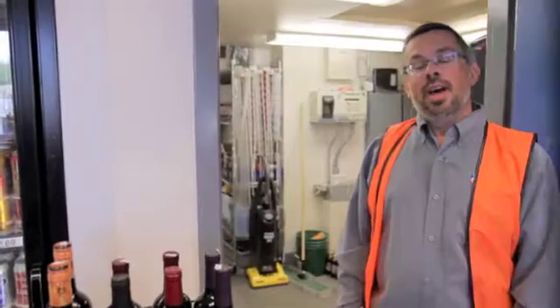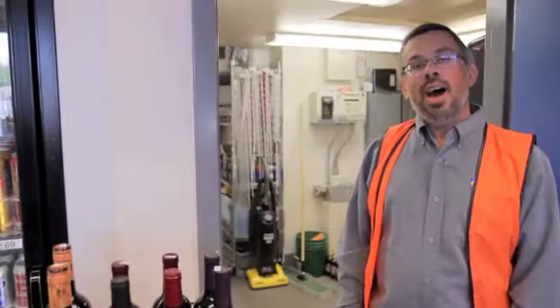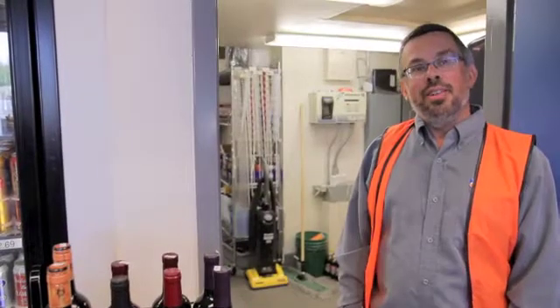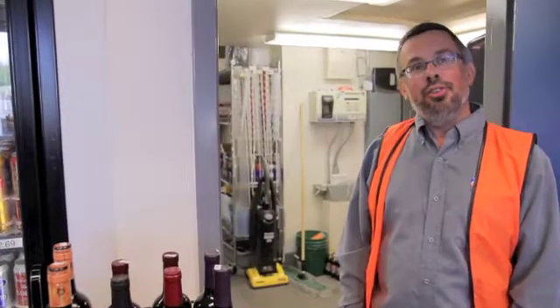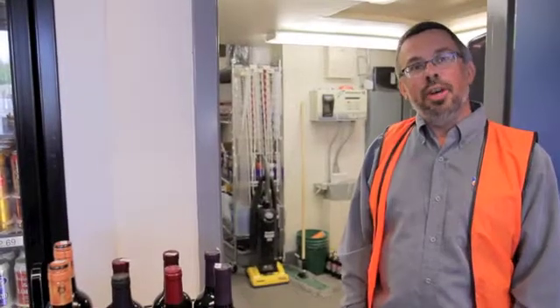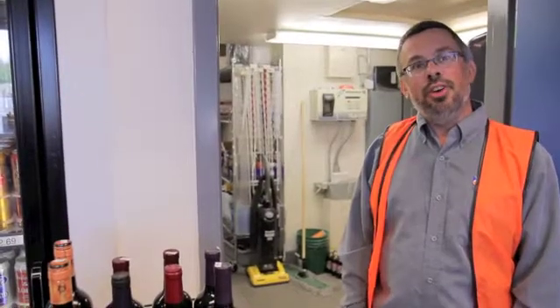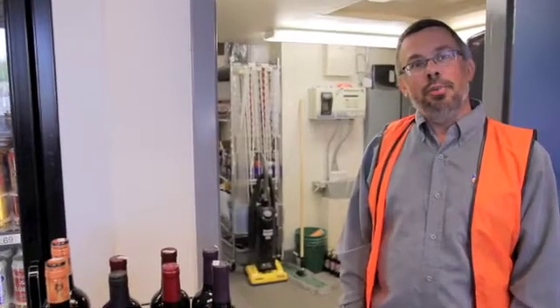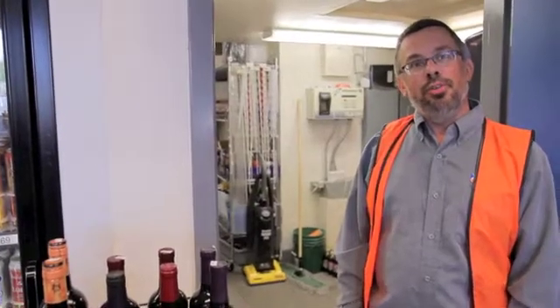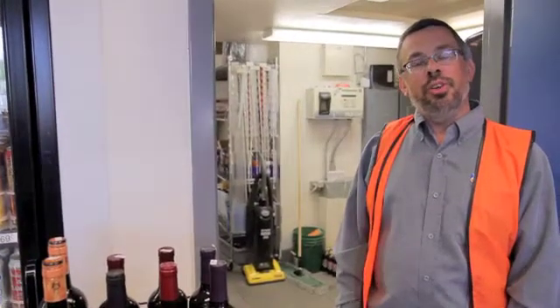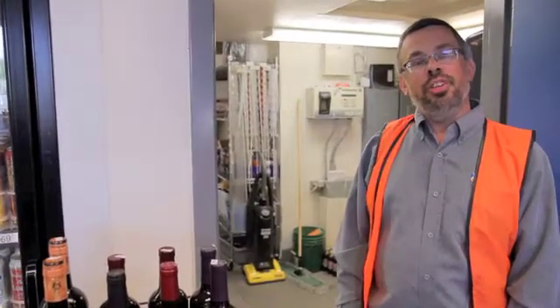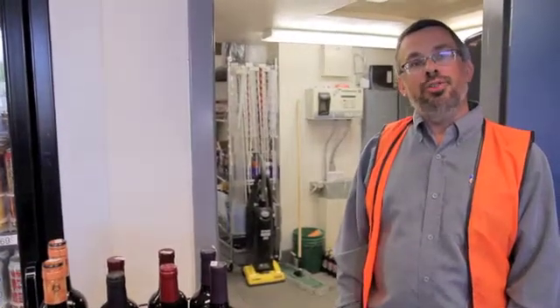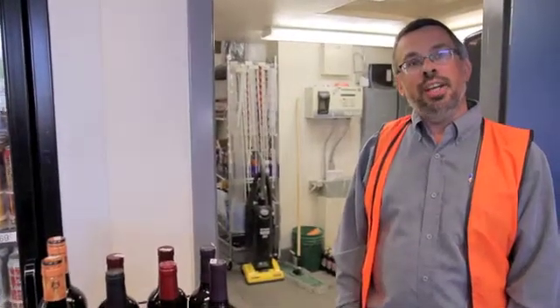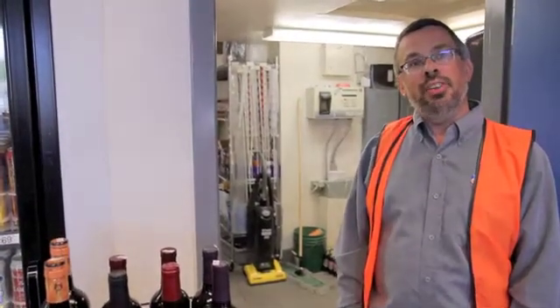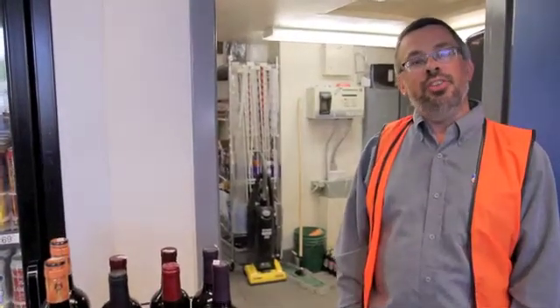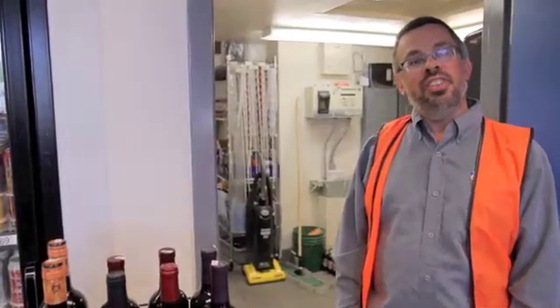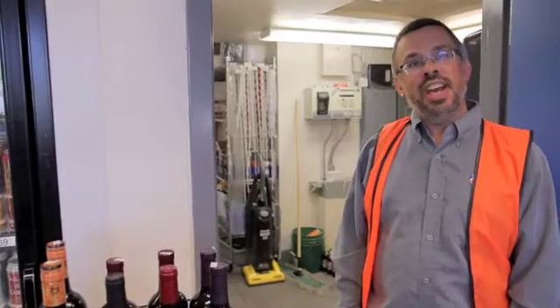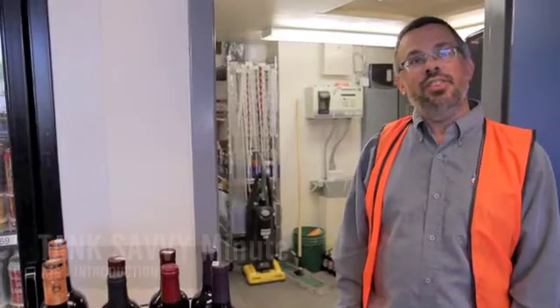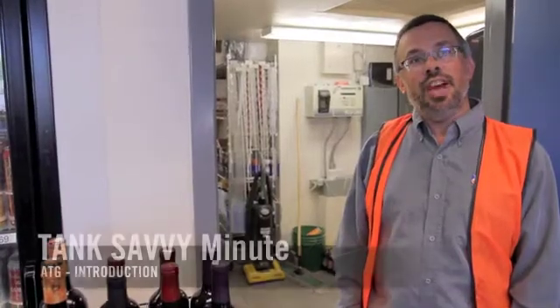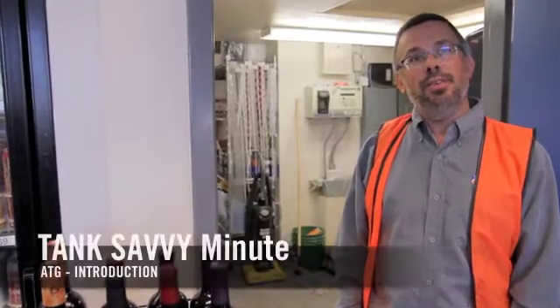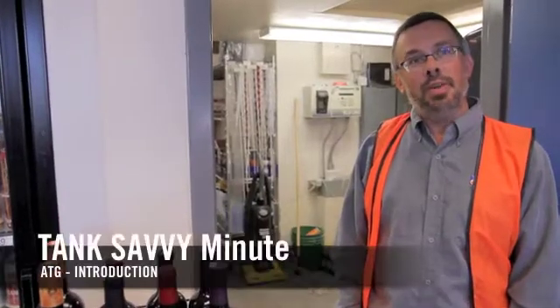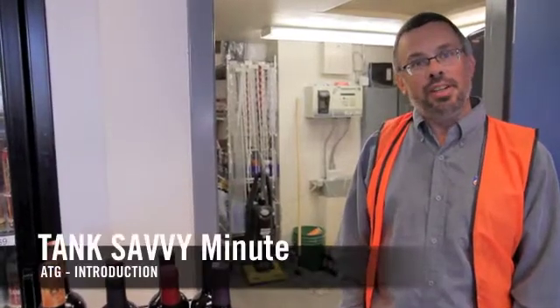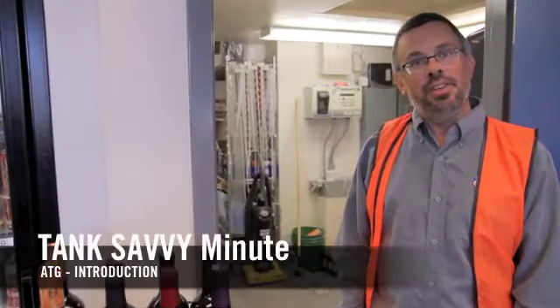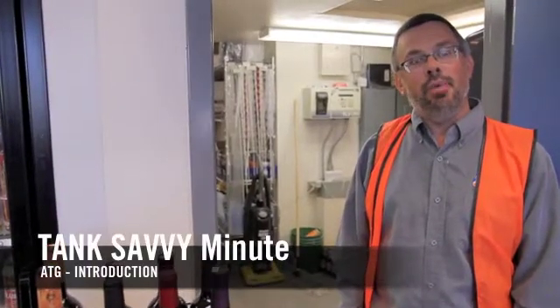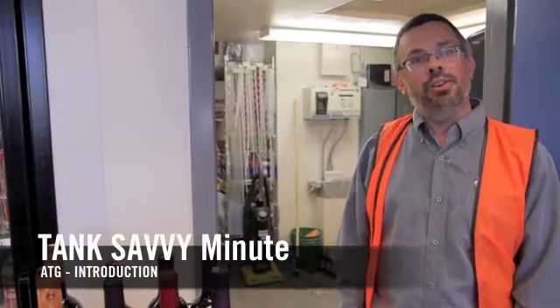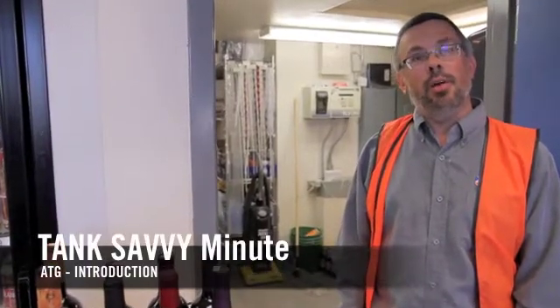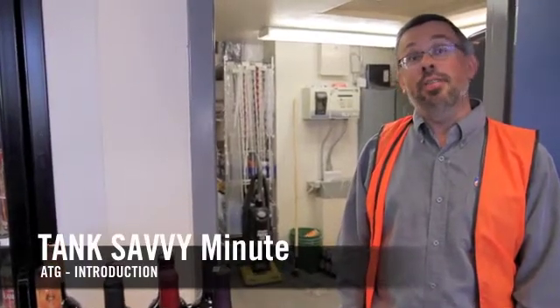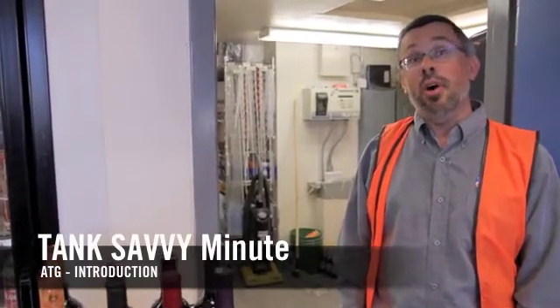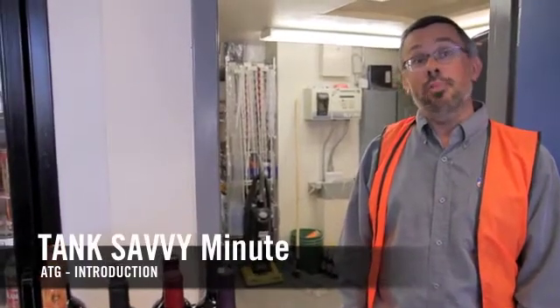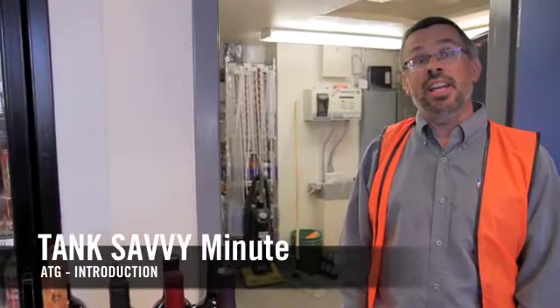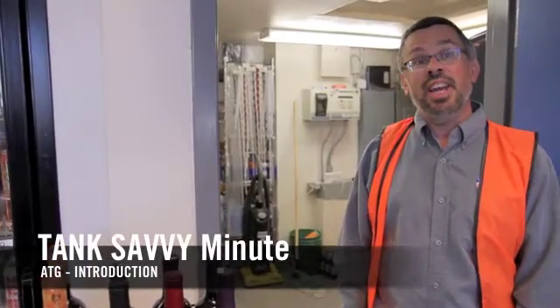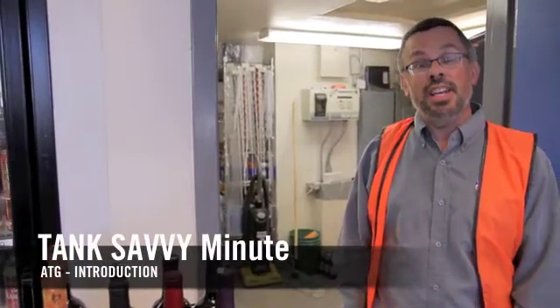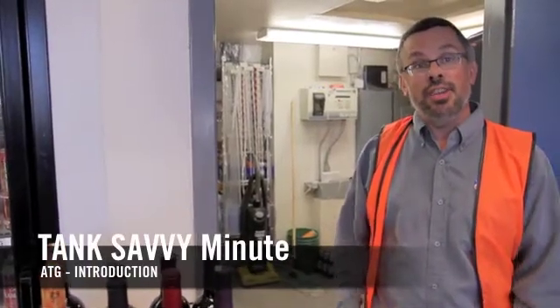Hi, this is Ben Thomas with UST Training and this is a Tank Savvy Minute. Today we're going to talk about the automatic tank gauge.